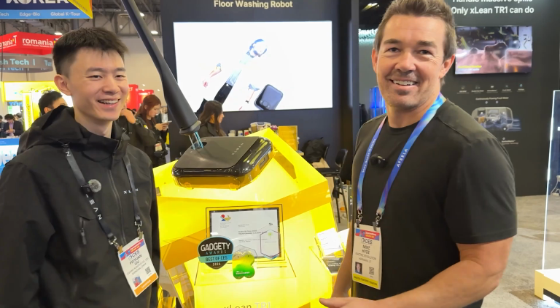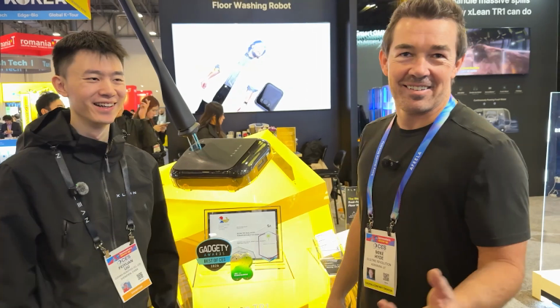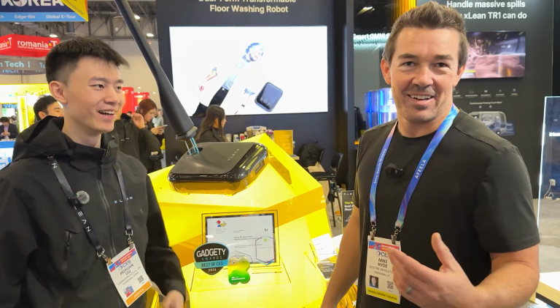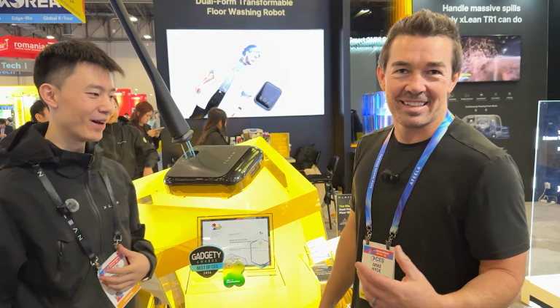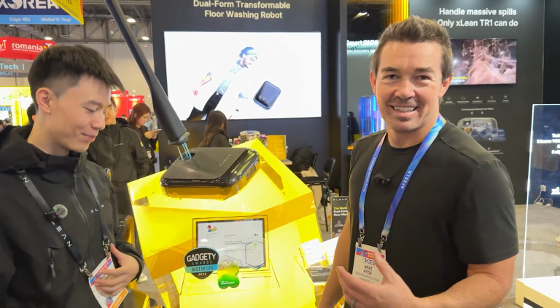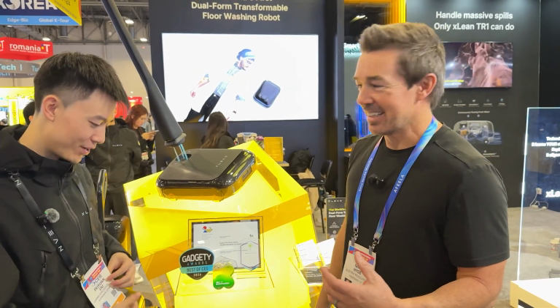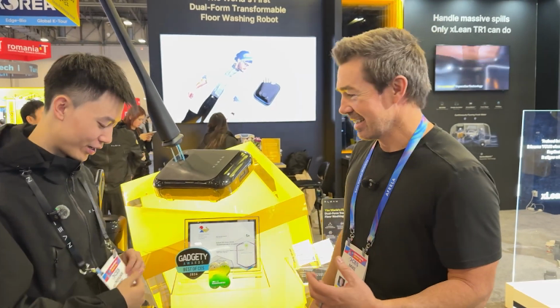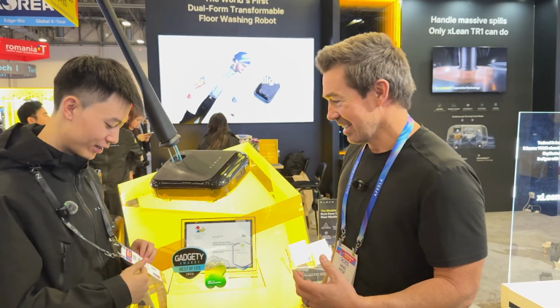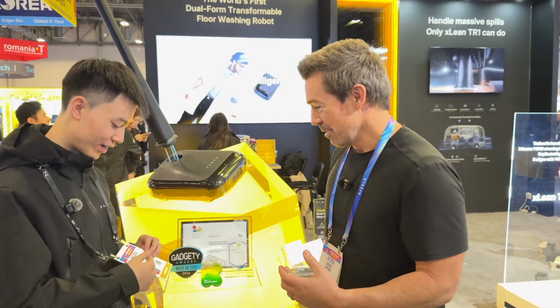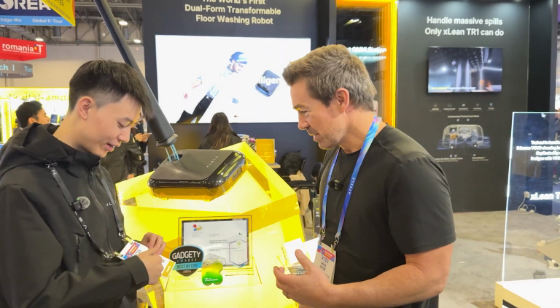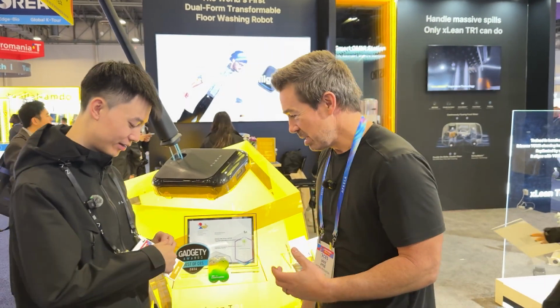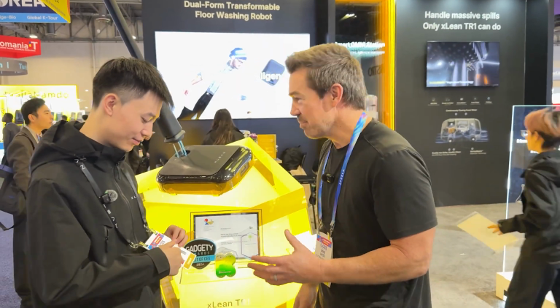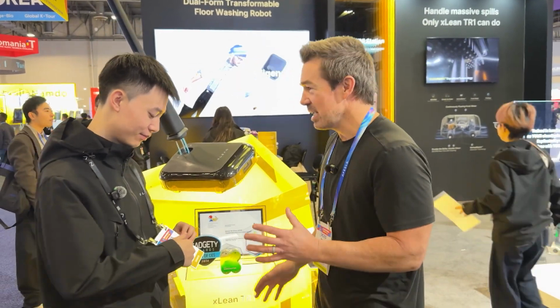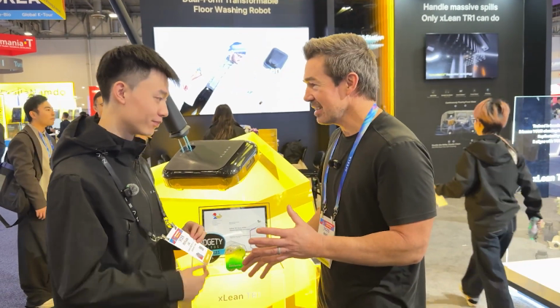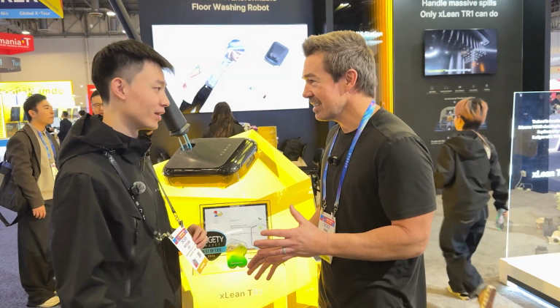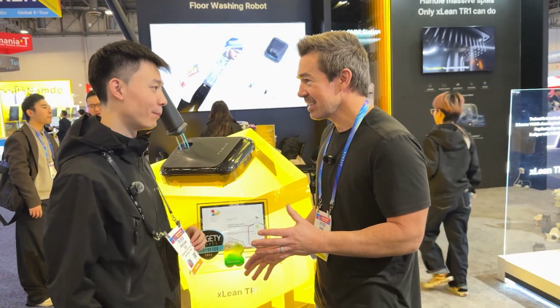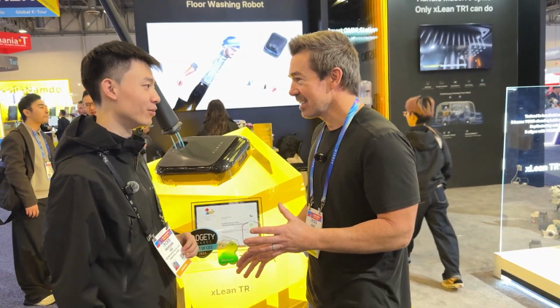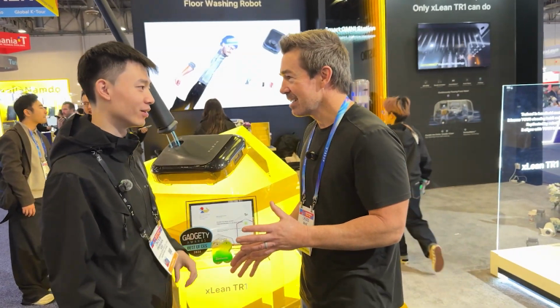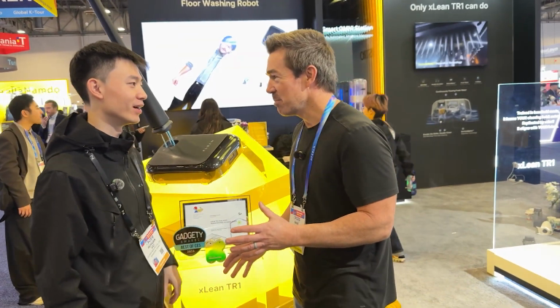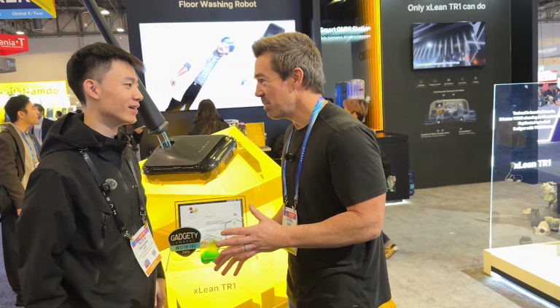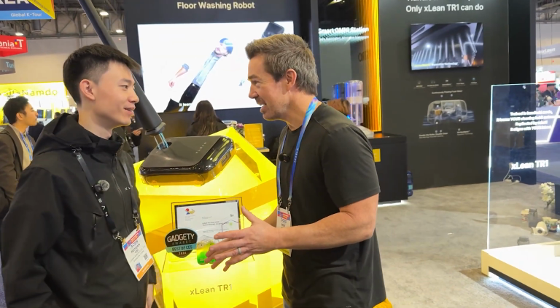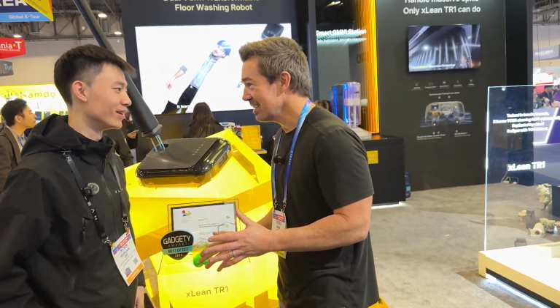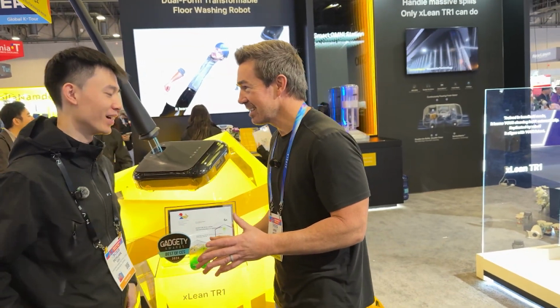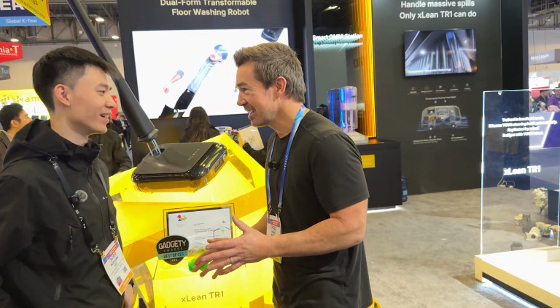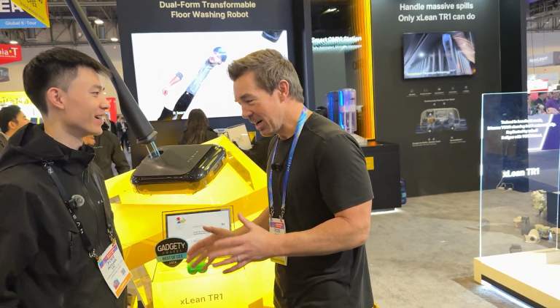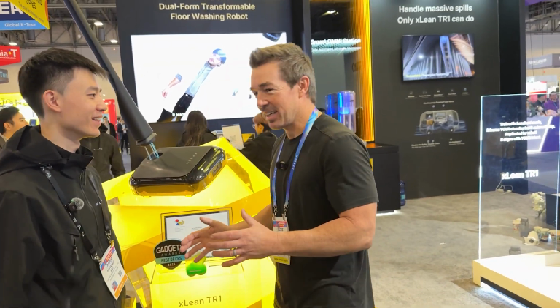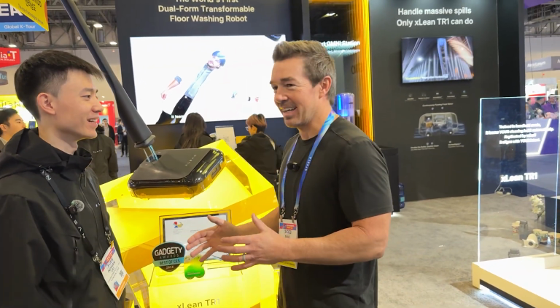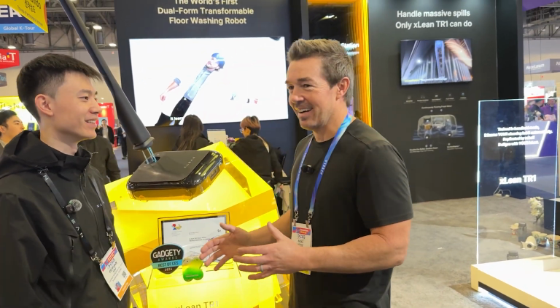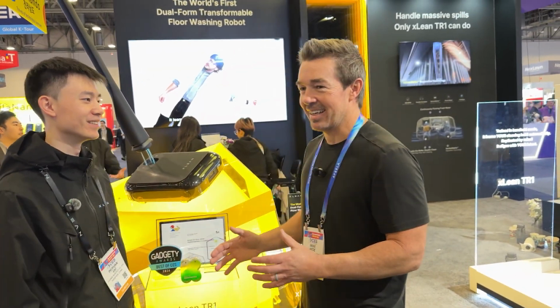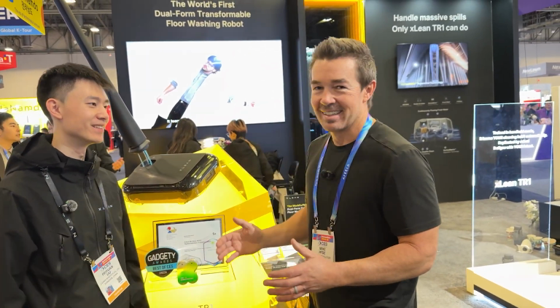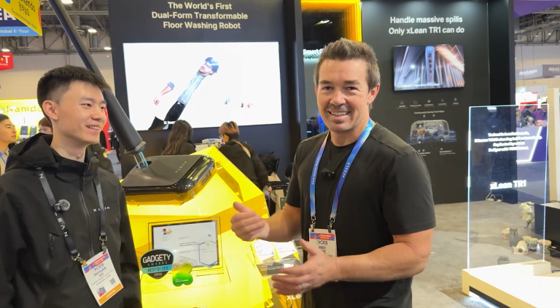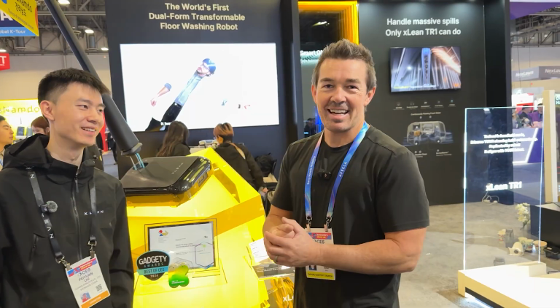These are the top robot vacuums of CES 2026. I'm going to start off with my favorite one called the X-Lean.